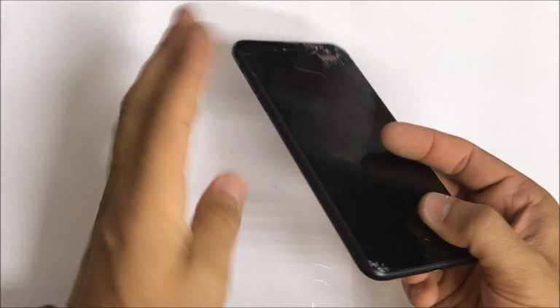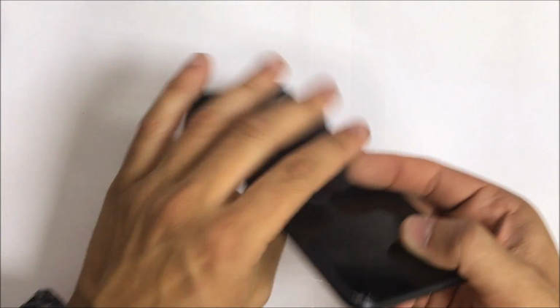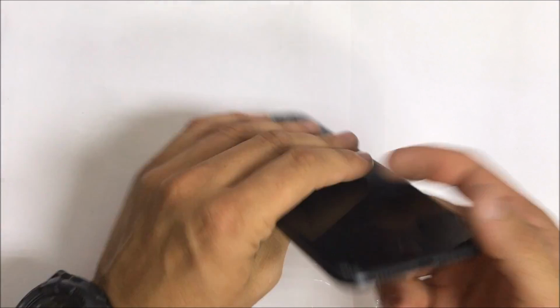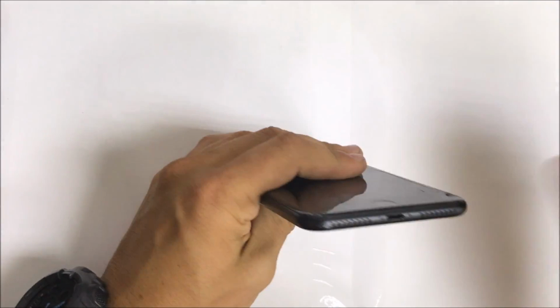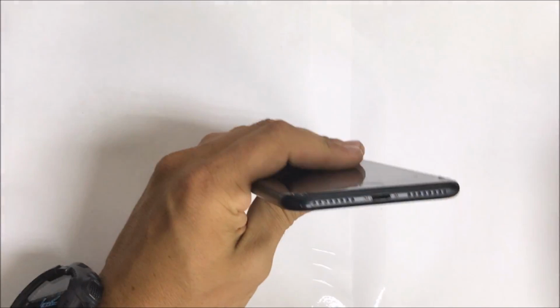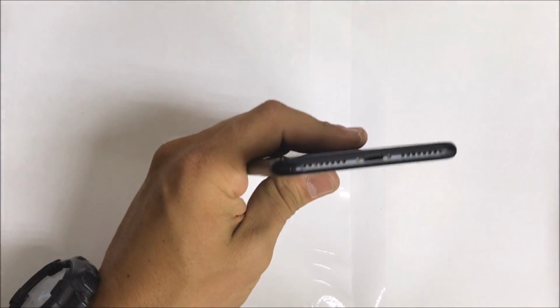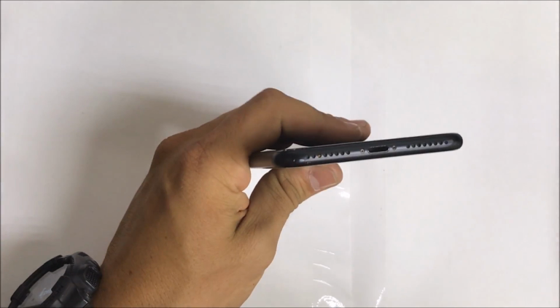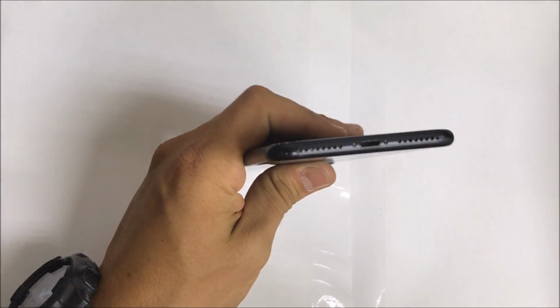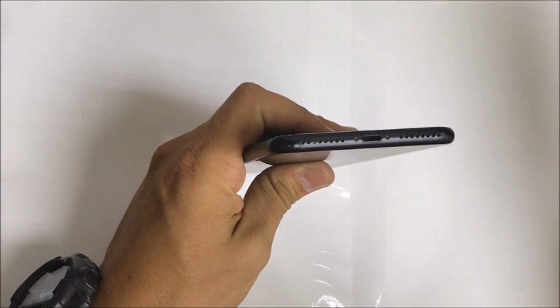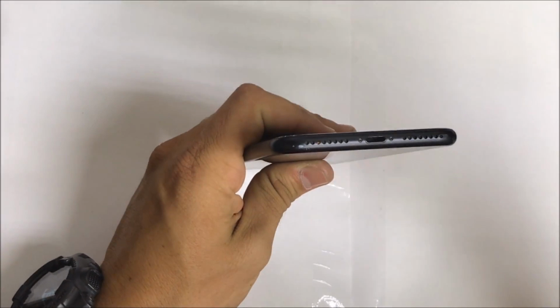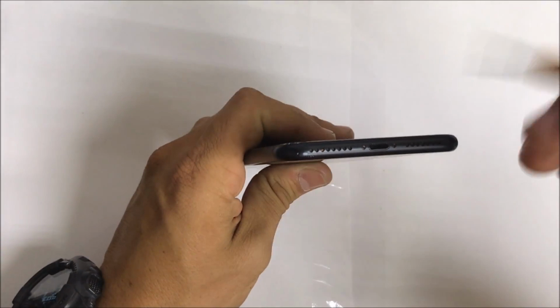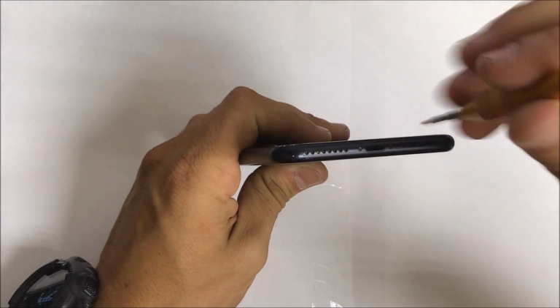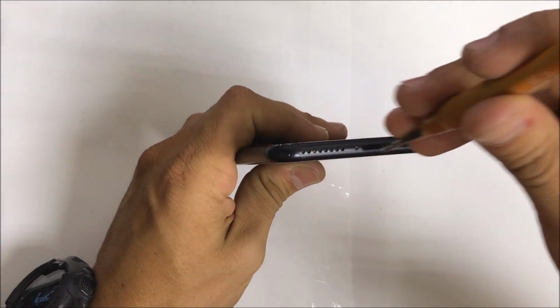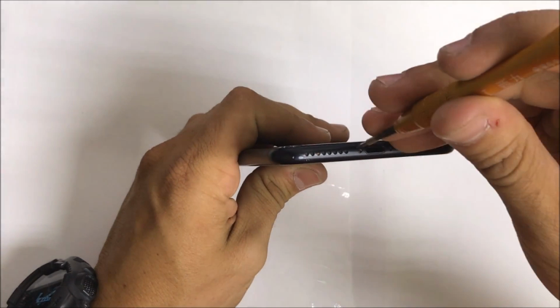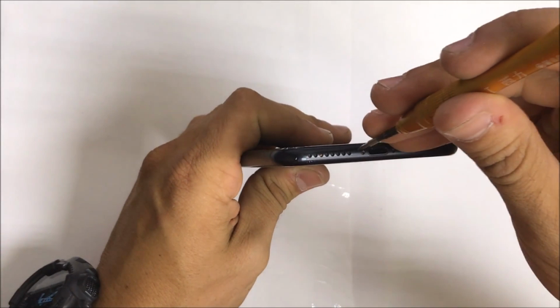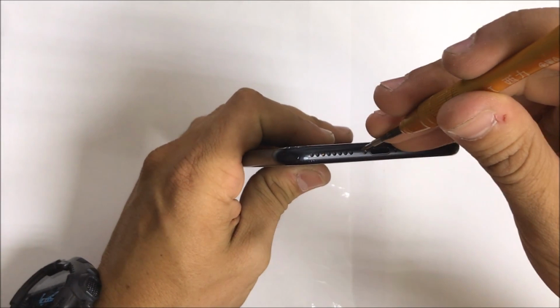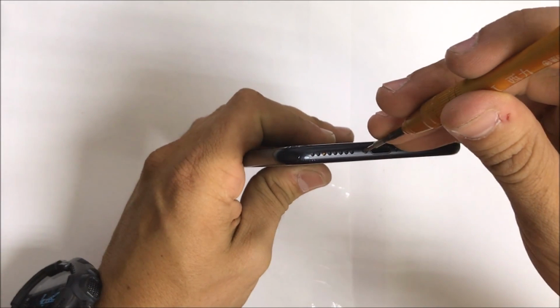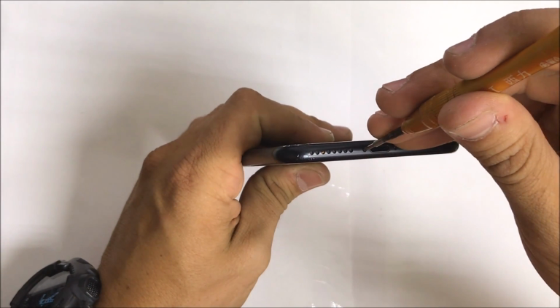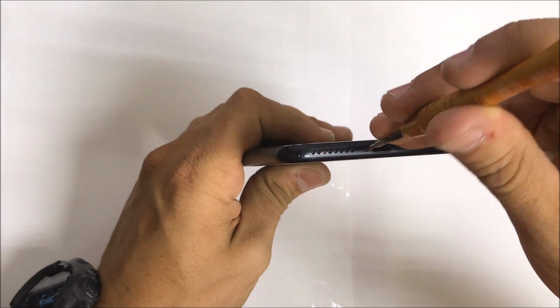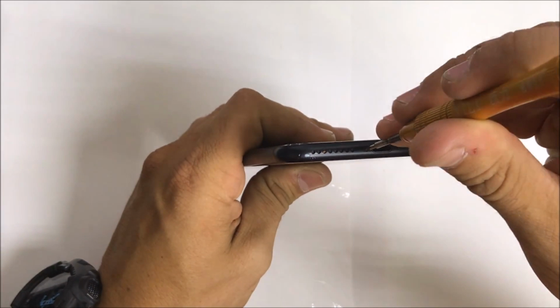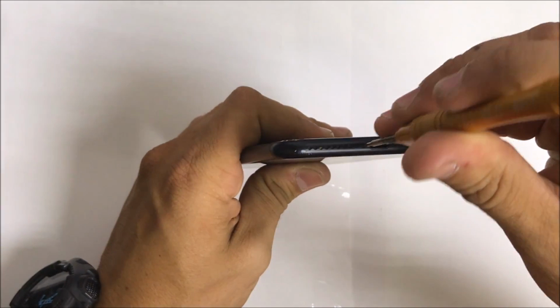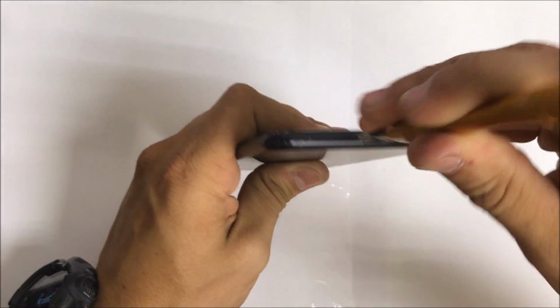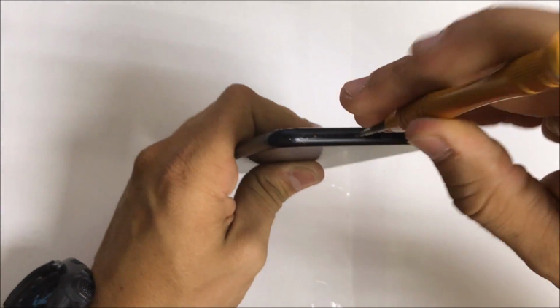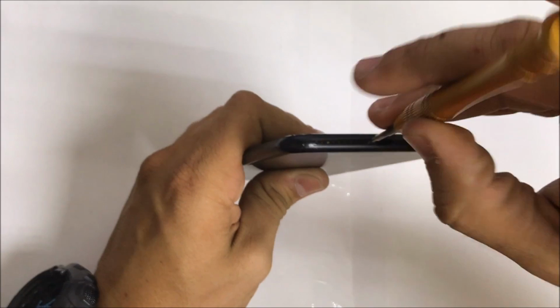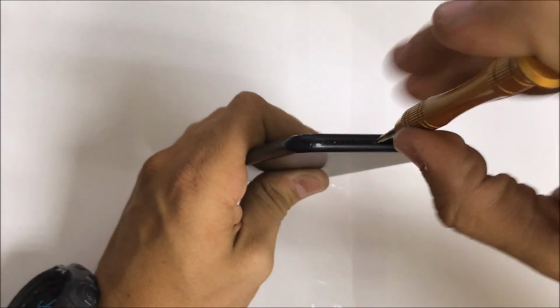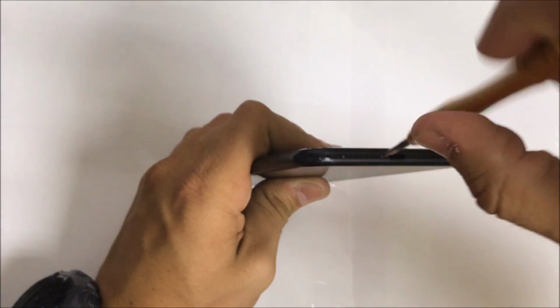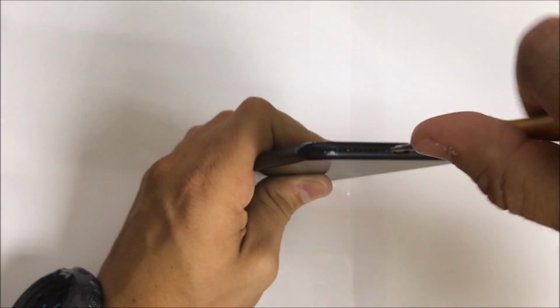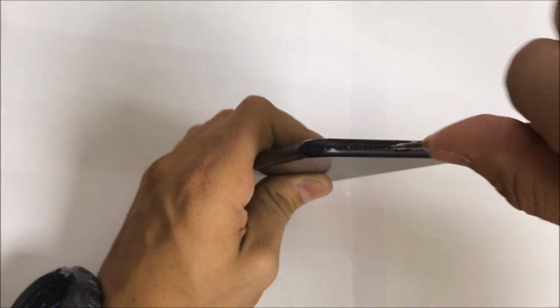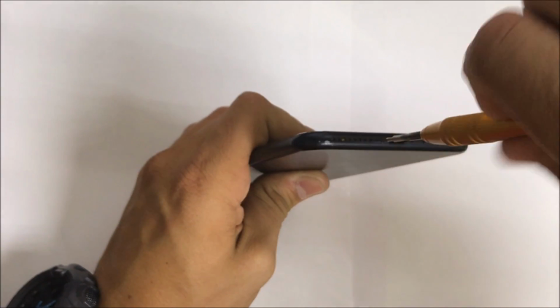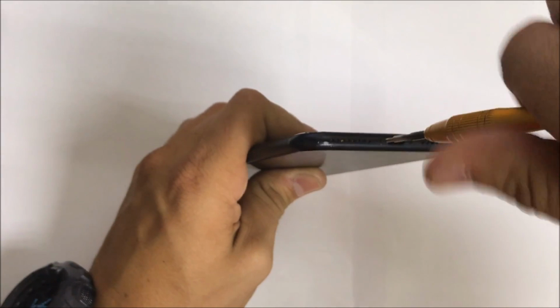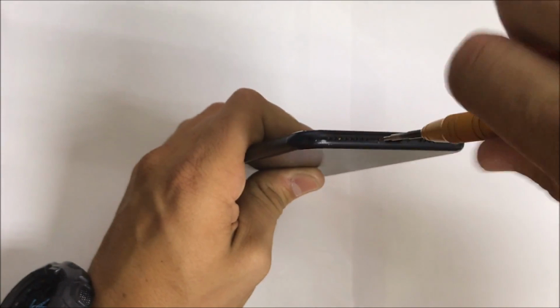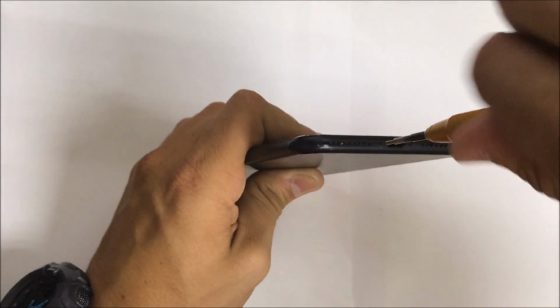Alright, so the first thing you're going to want to do is remove the two pentalobe screws at the bottom of the phone.